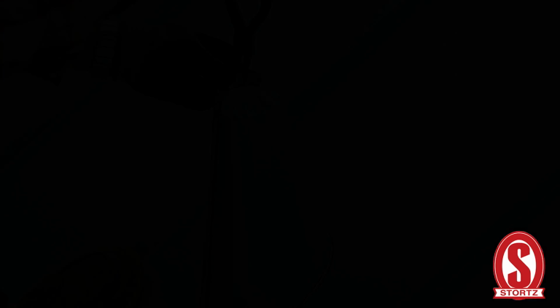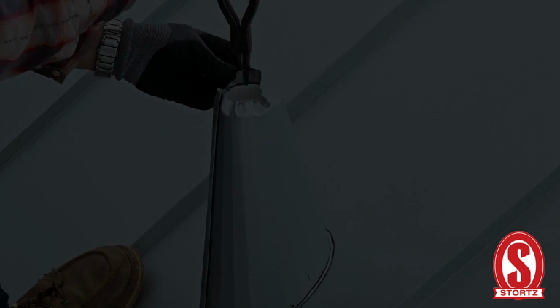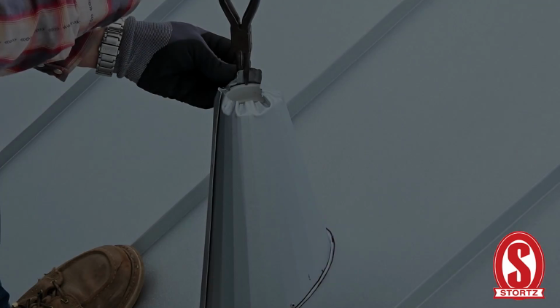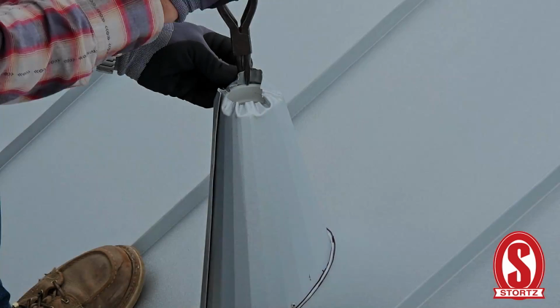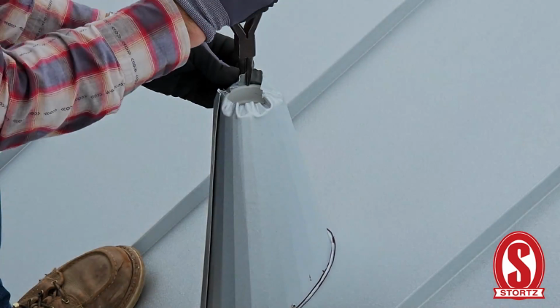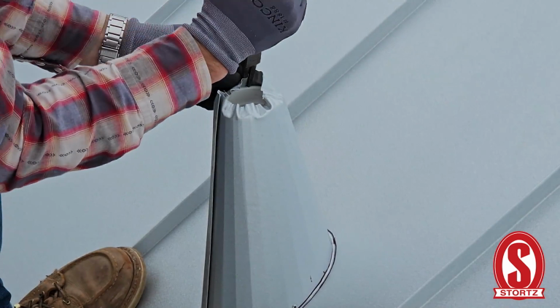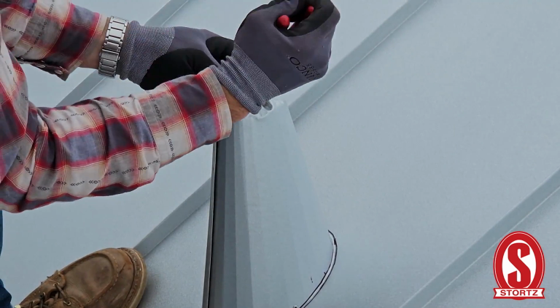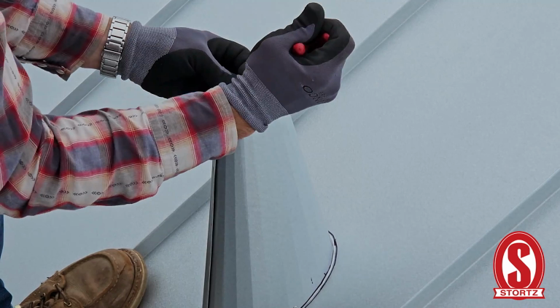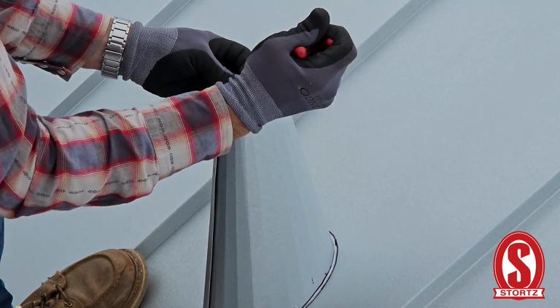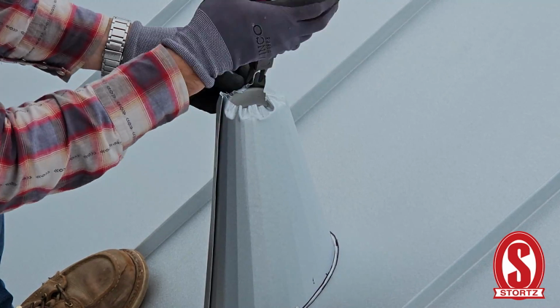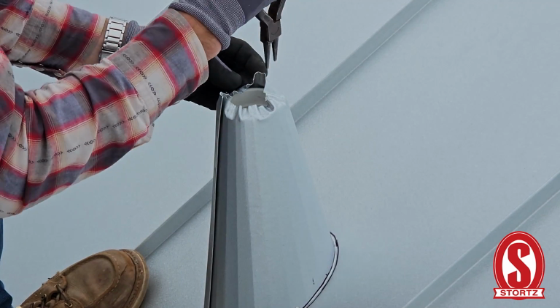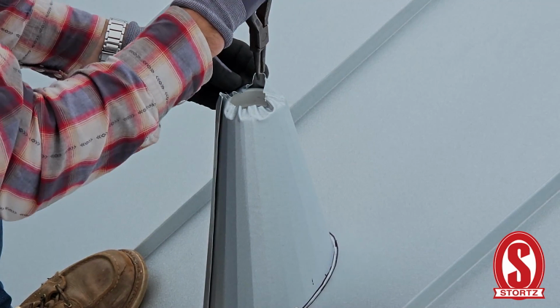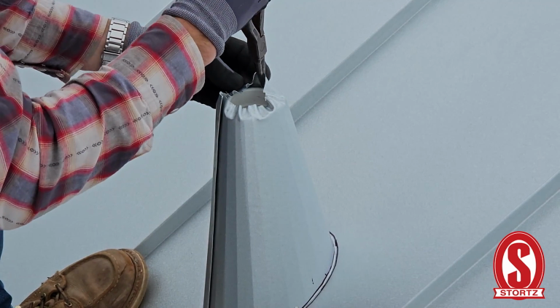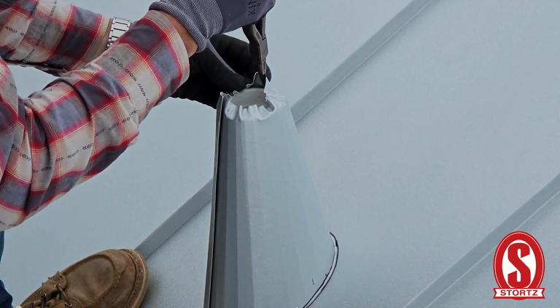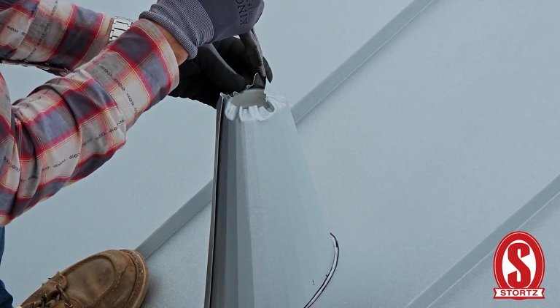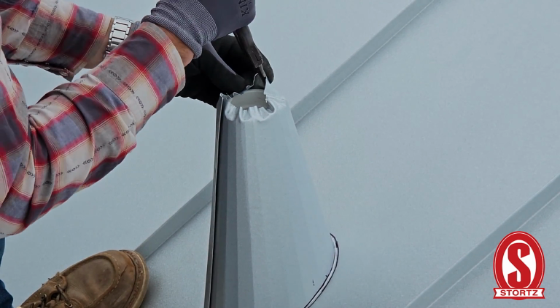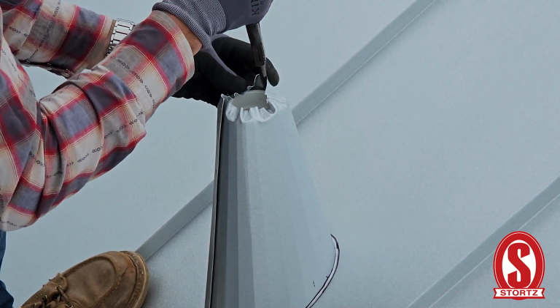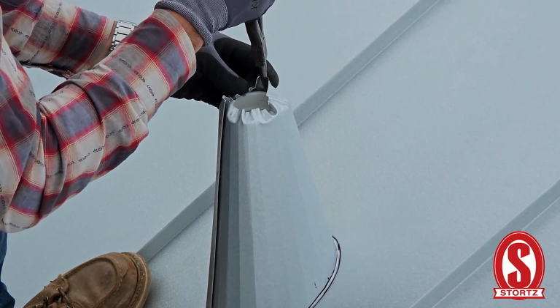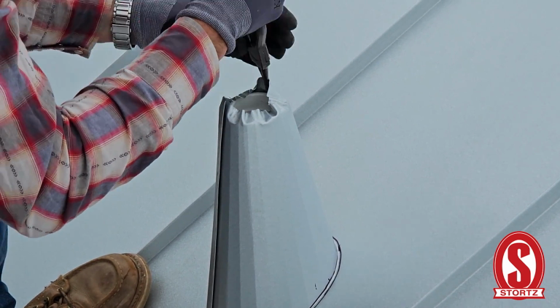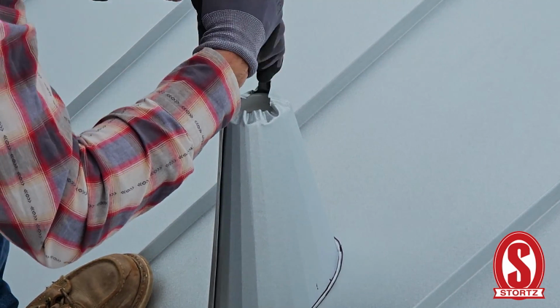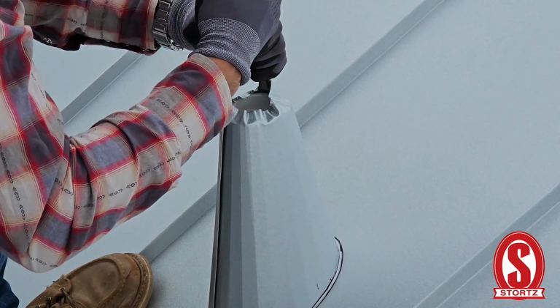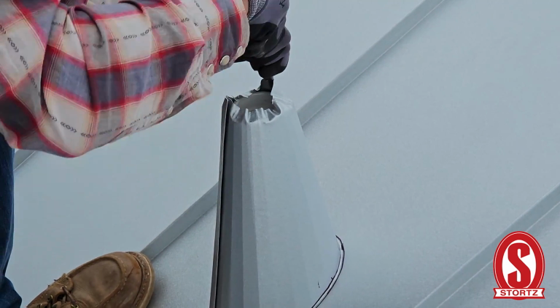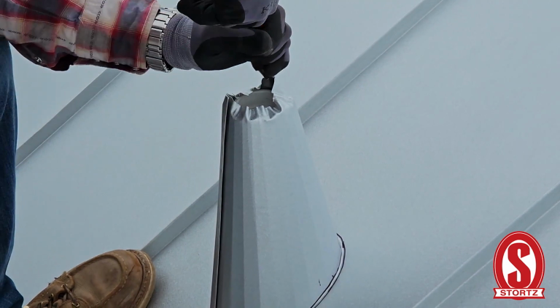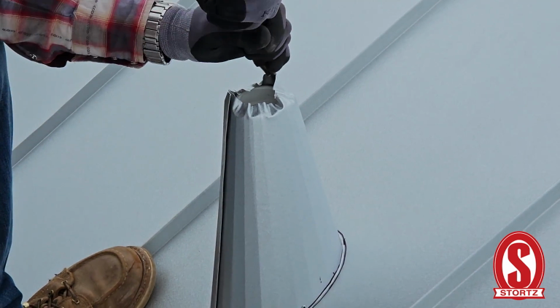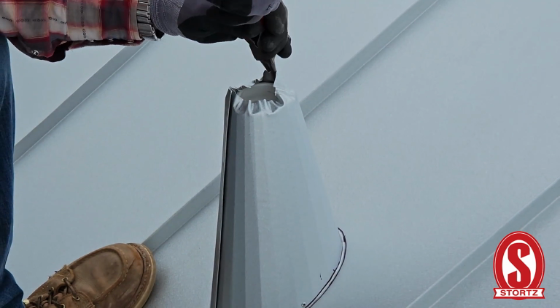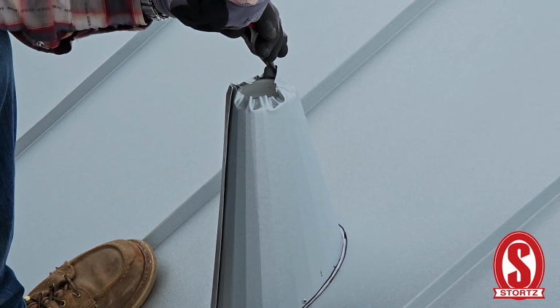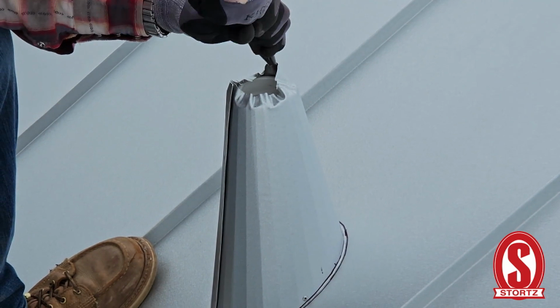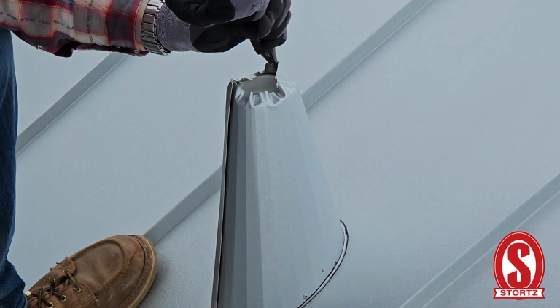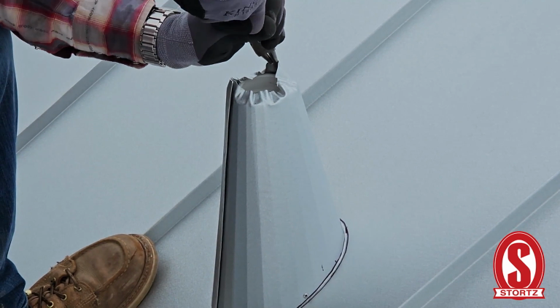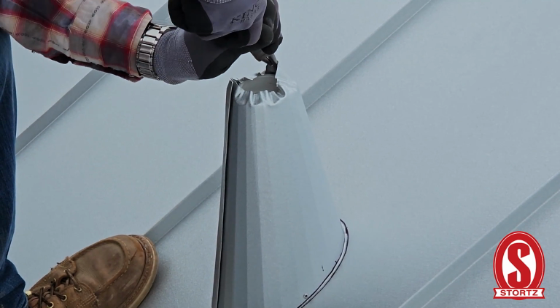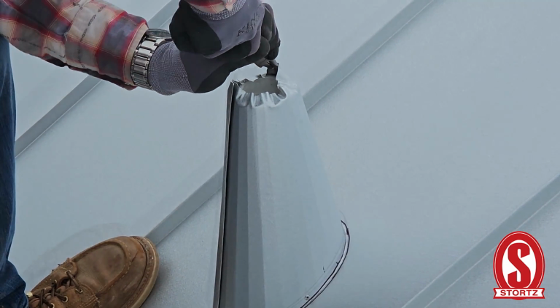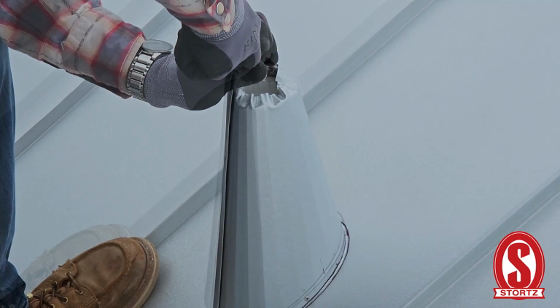Give it a twist and pull down on itself here a little at a time.